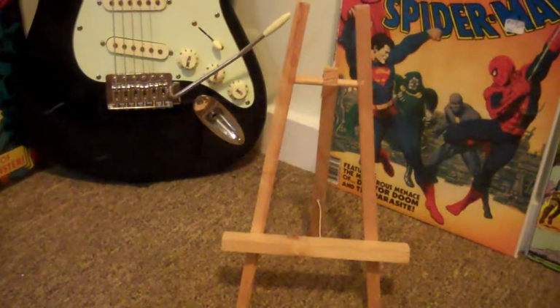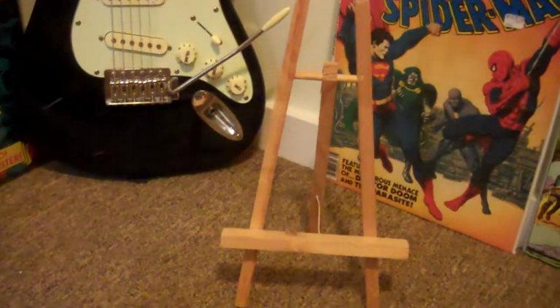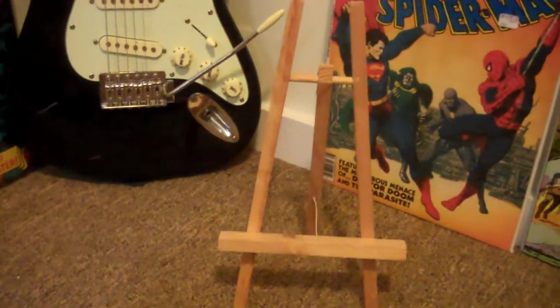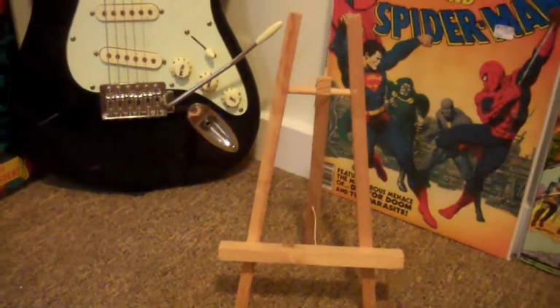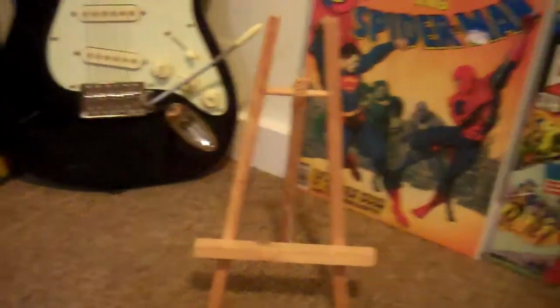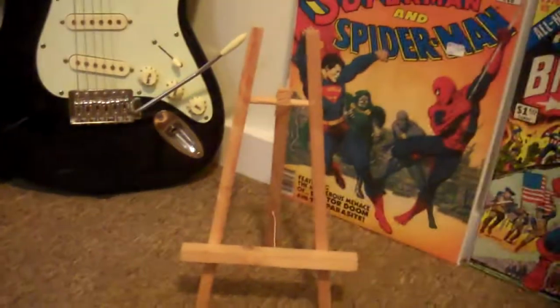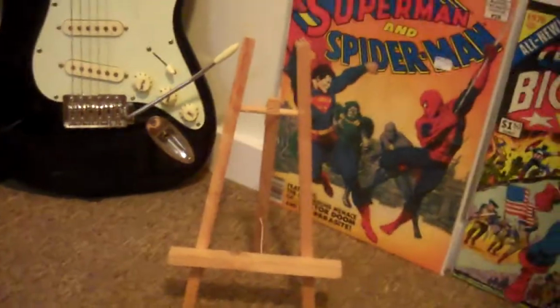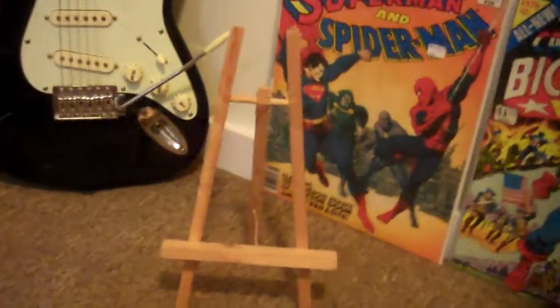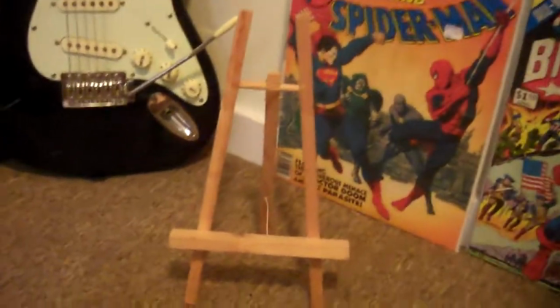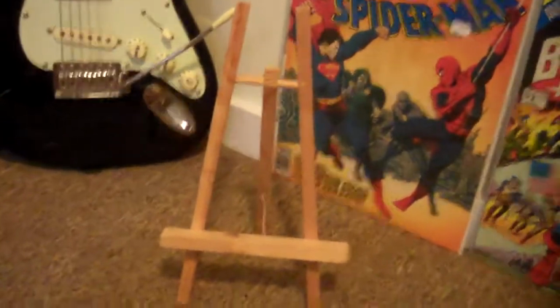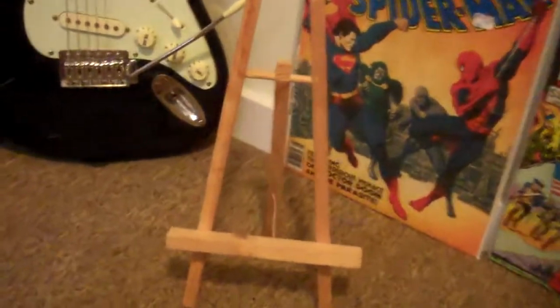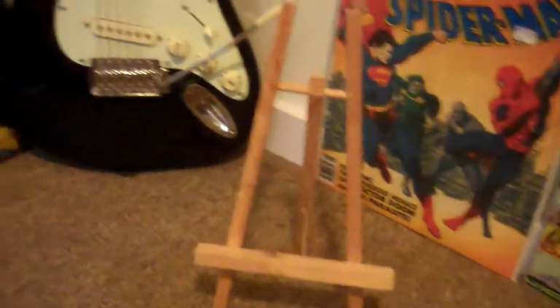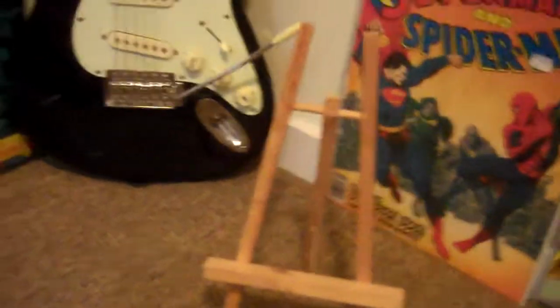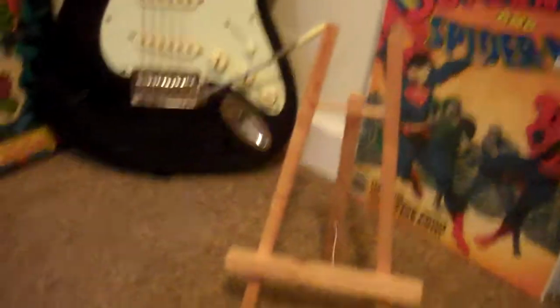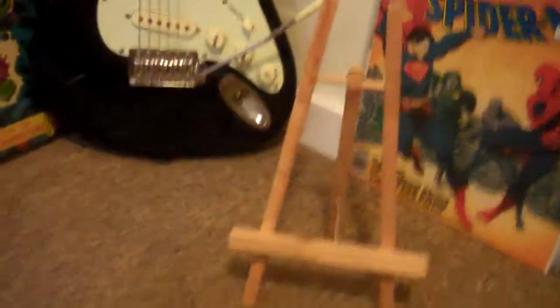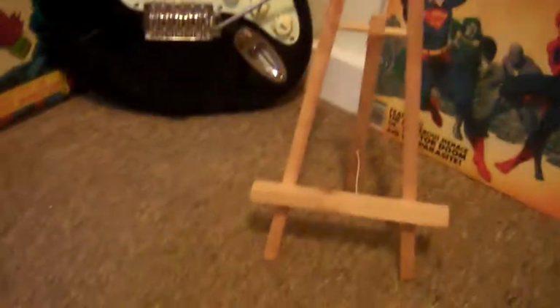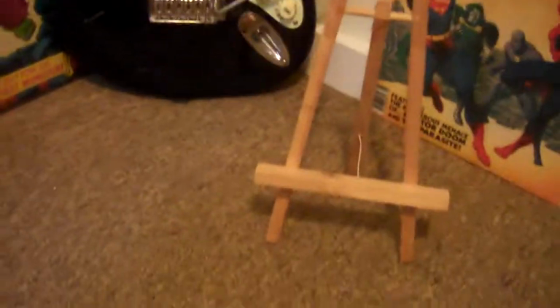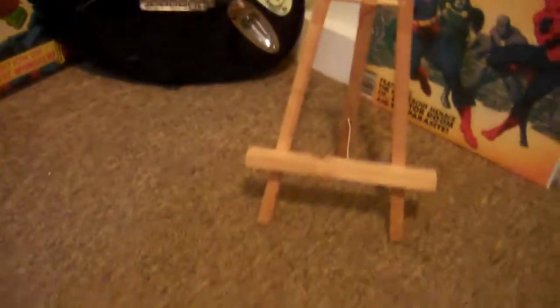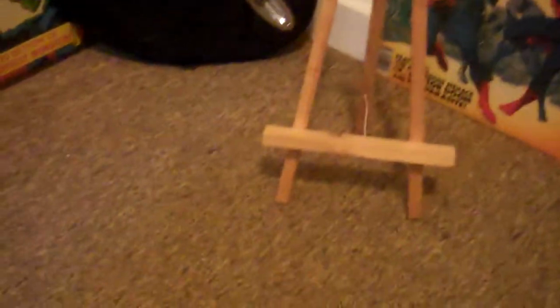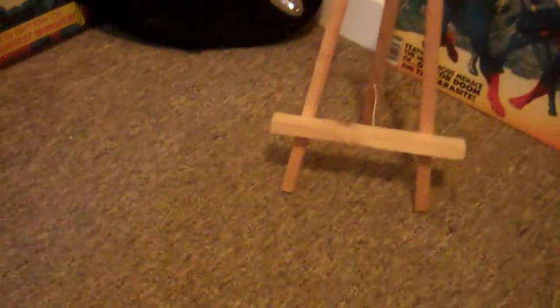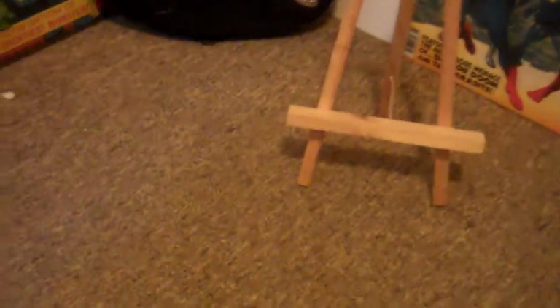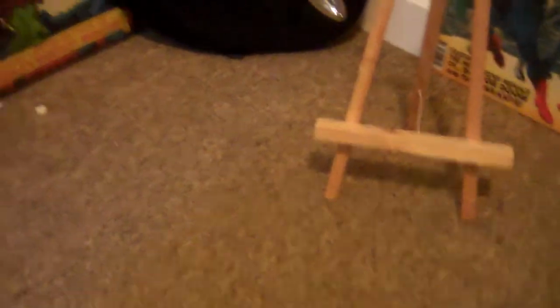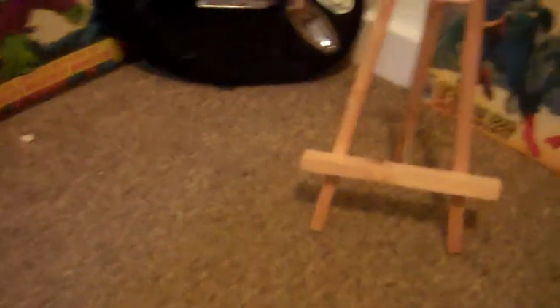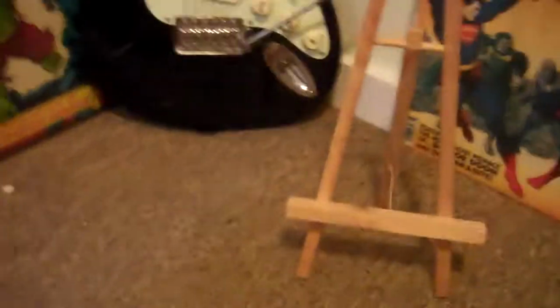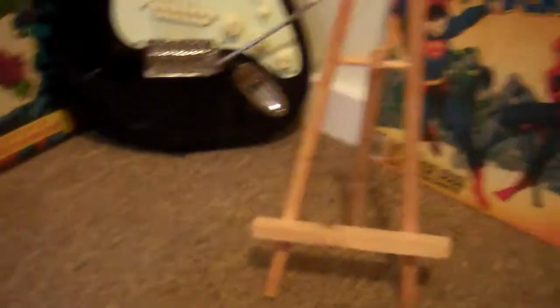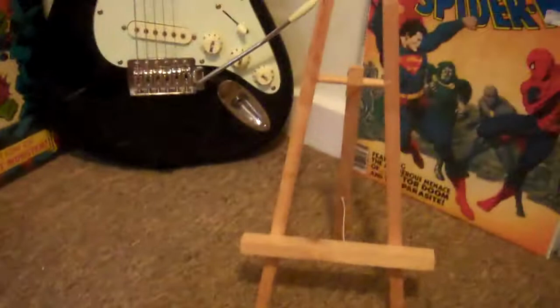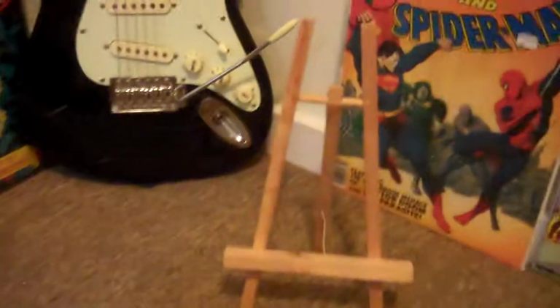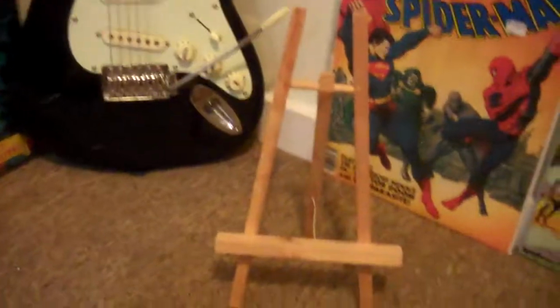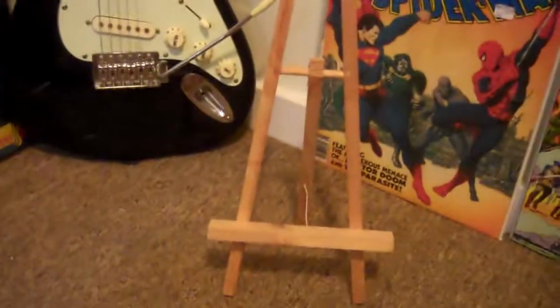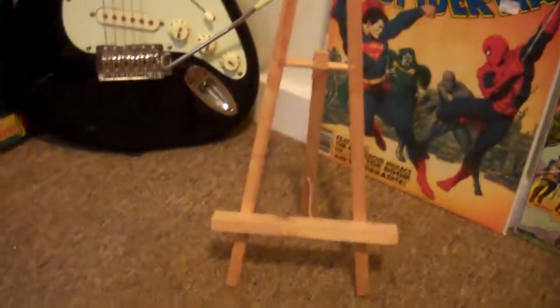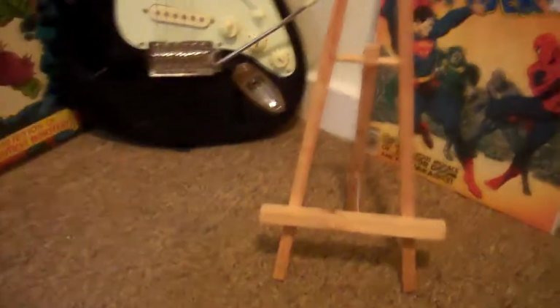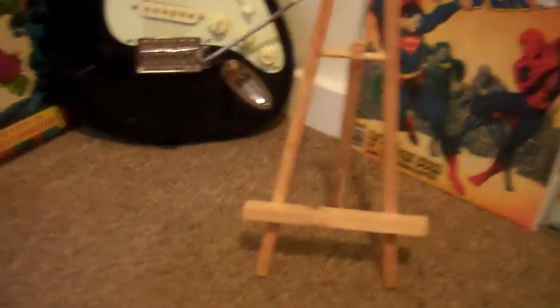Hey guys, Liam here. This is going to have to be a quick video, but I just wanted to show you guys some more of my foreign keys and reprints.